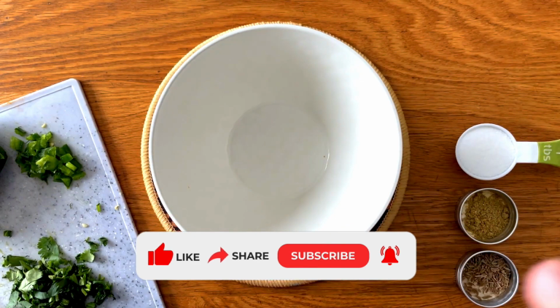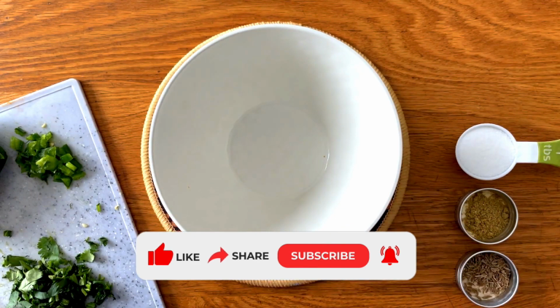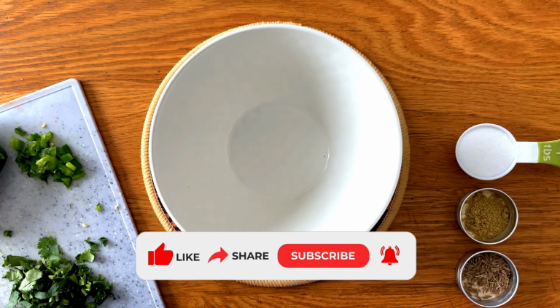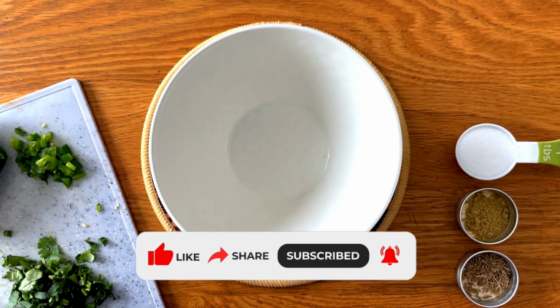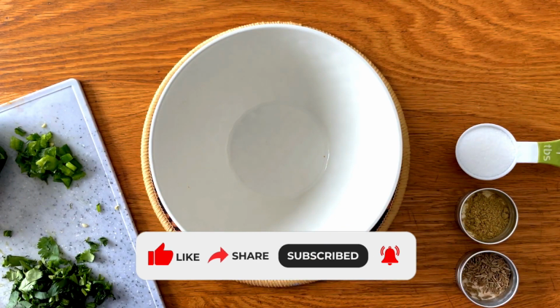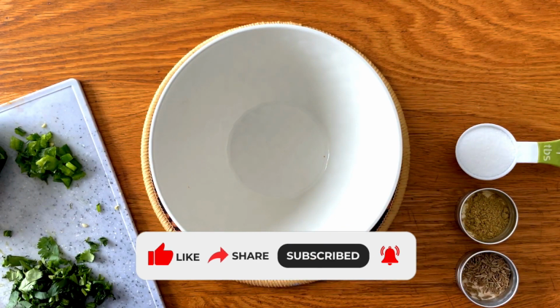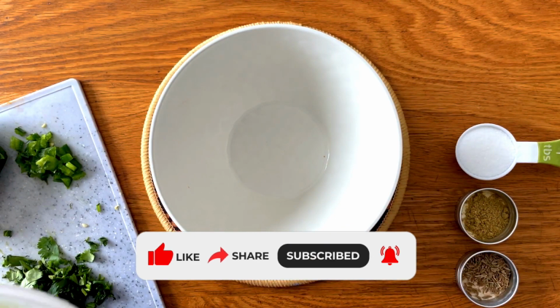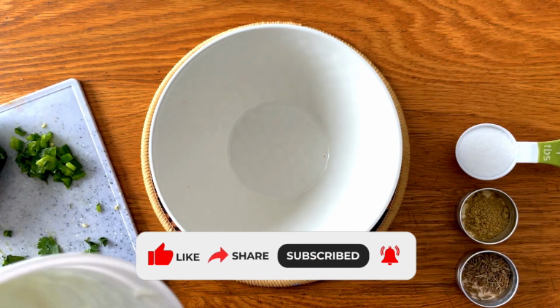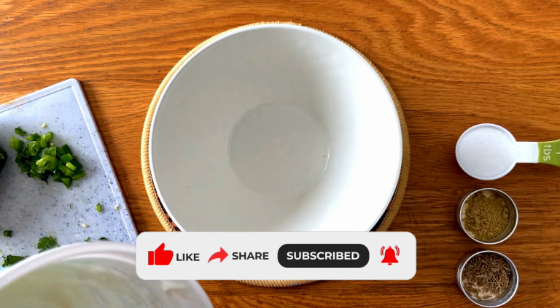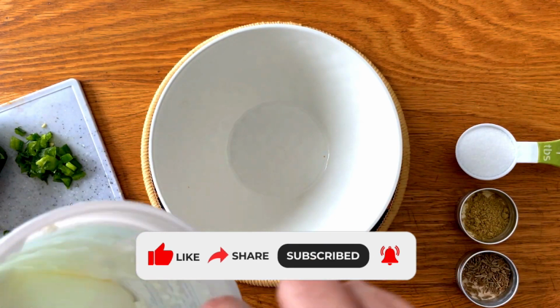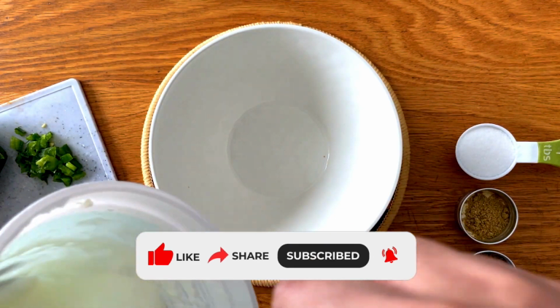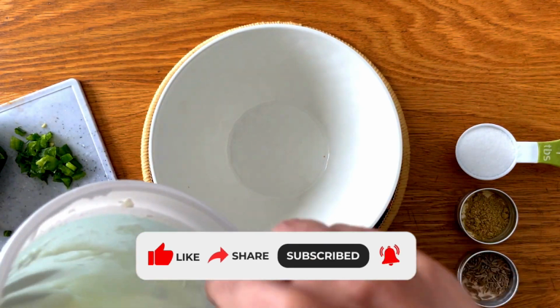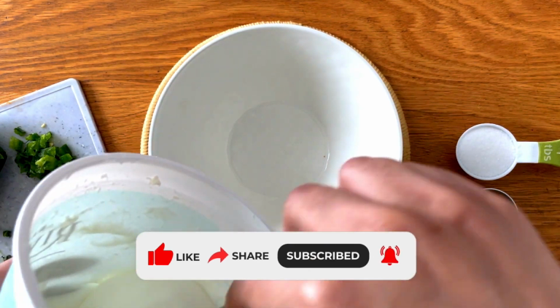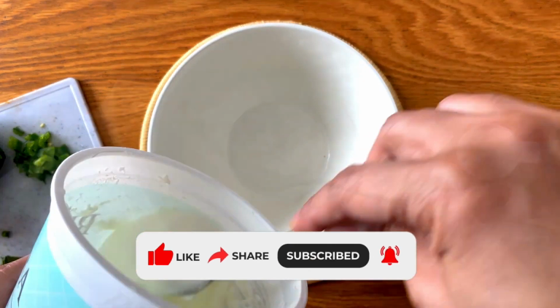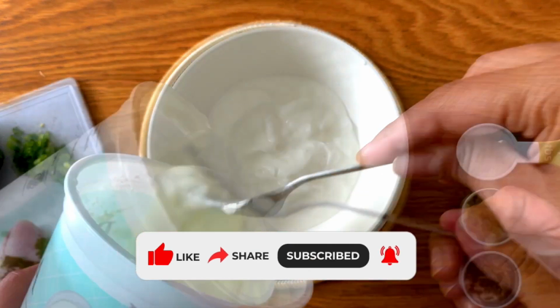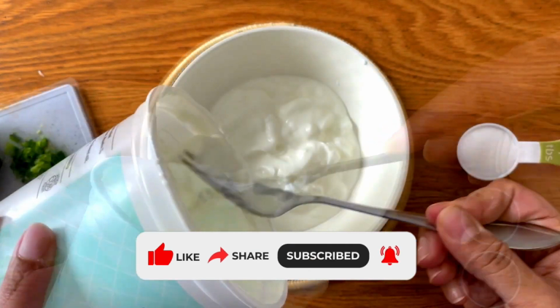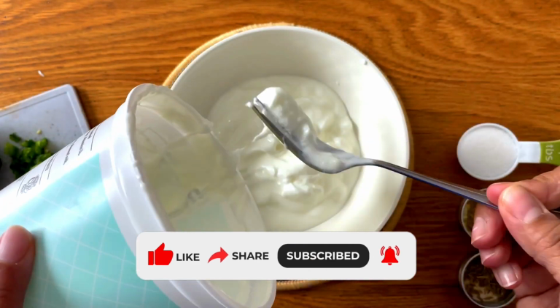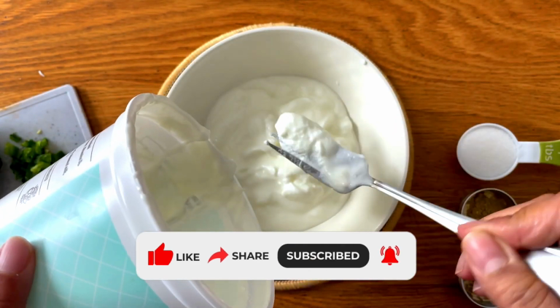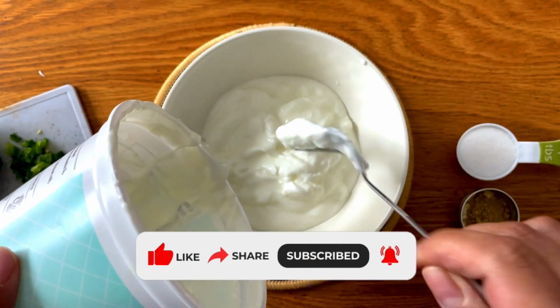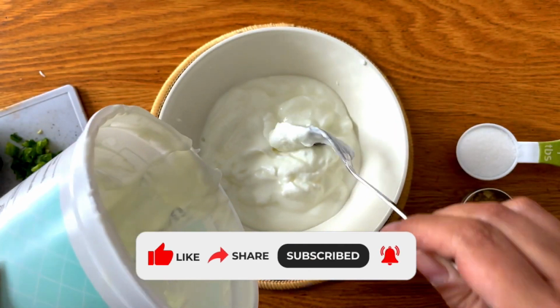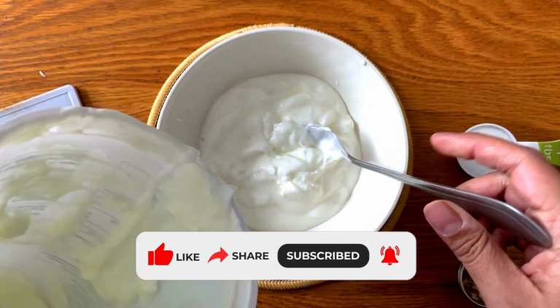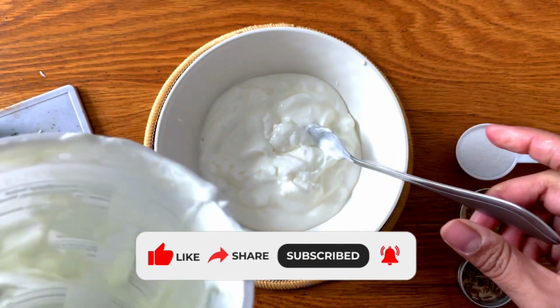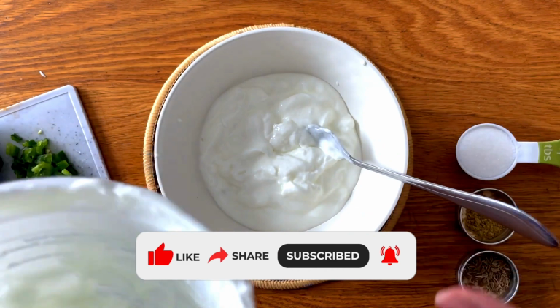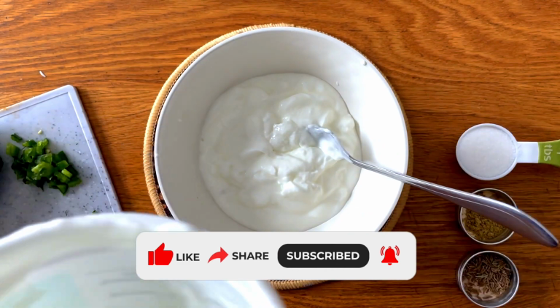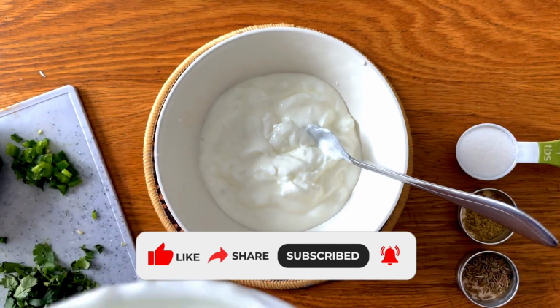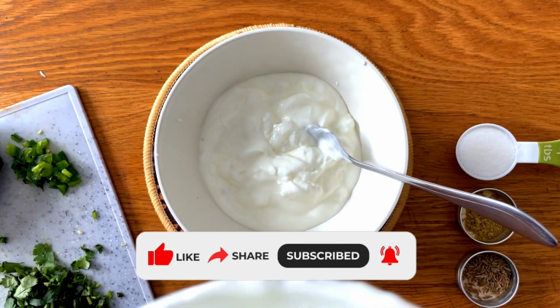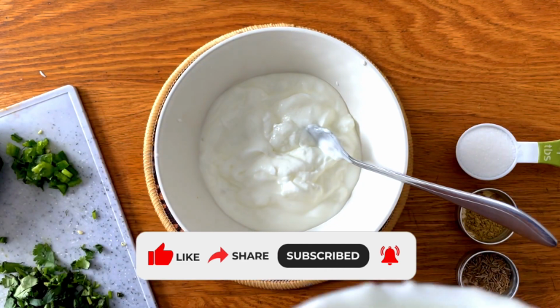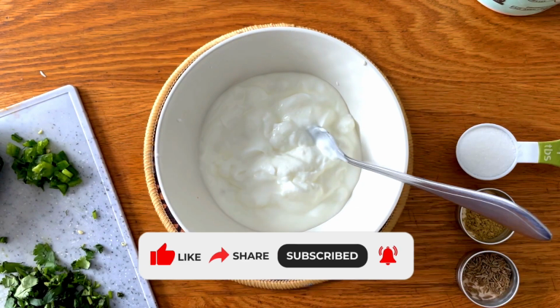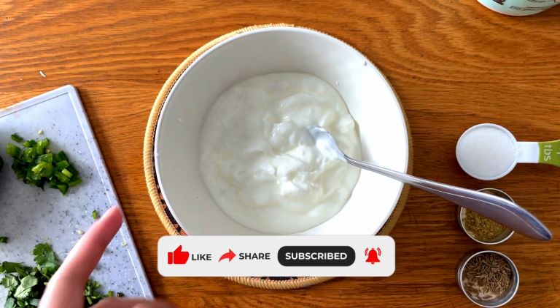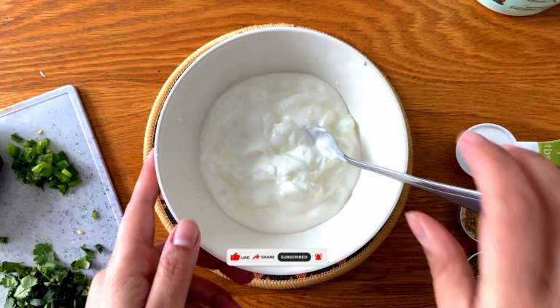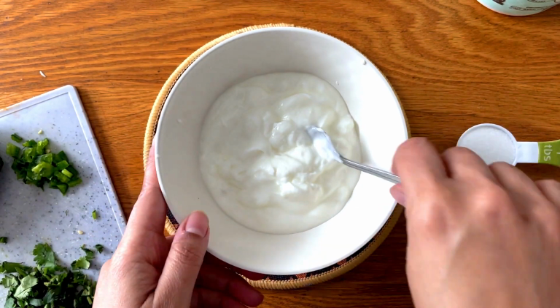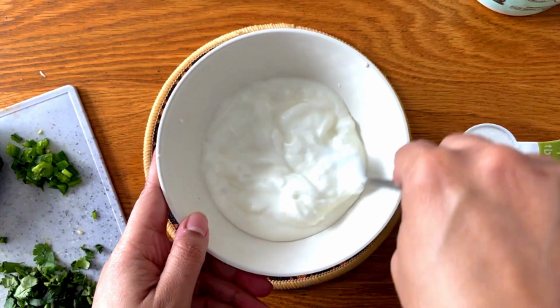So let's get started, but before that please do consider subscribing to my channel and giving this video a big thumbs up.